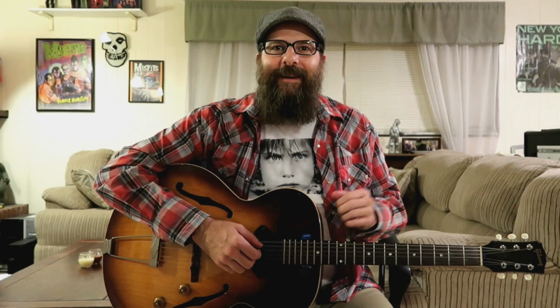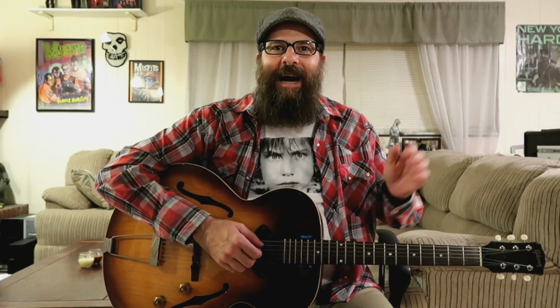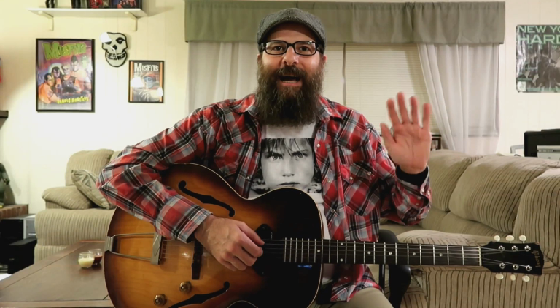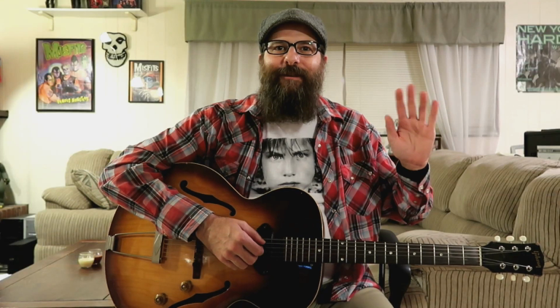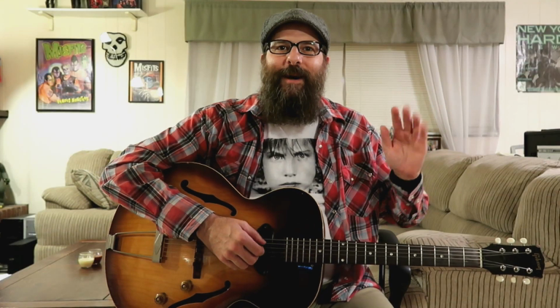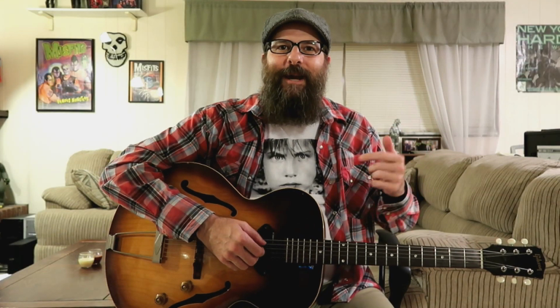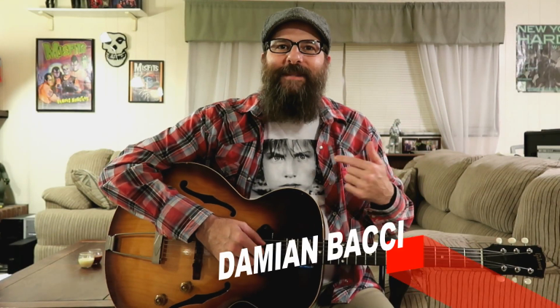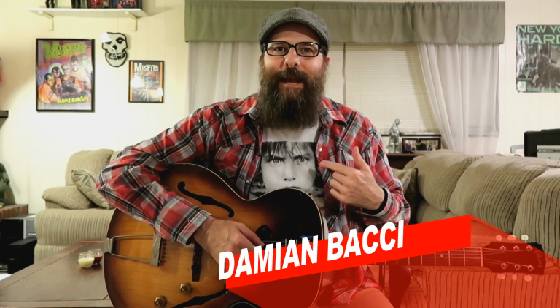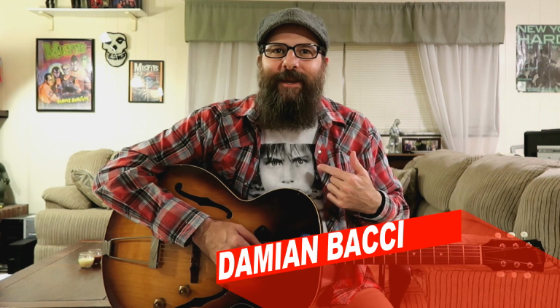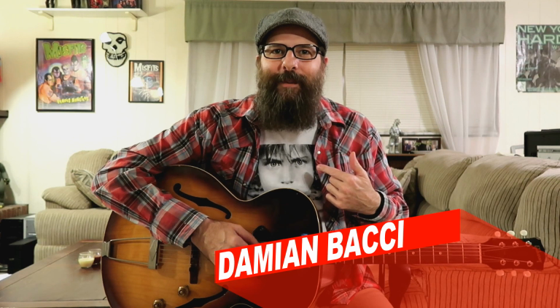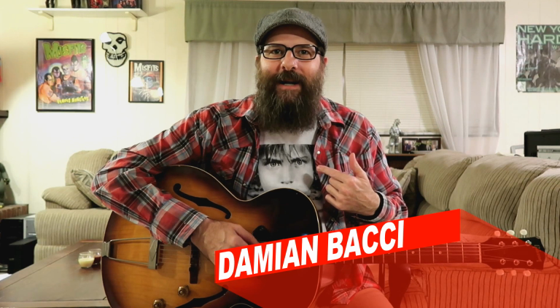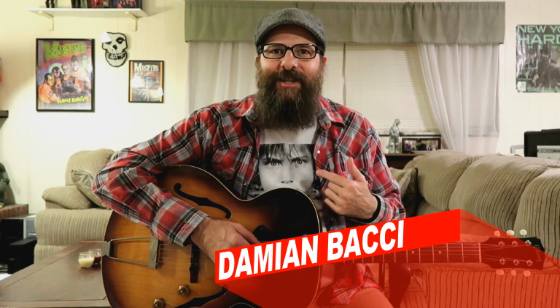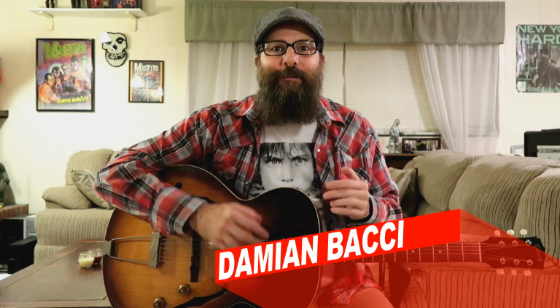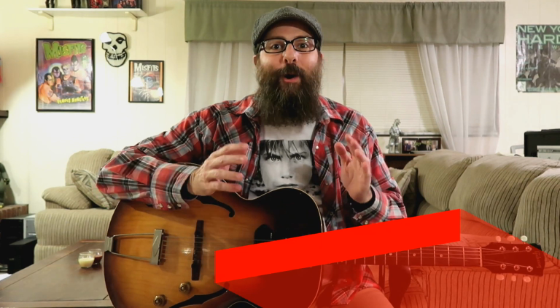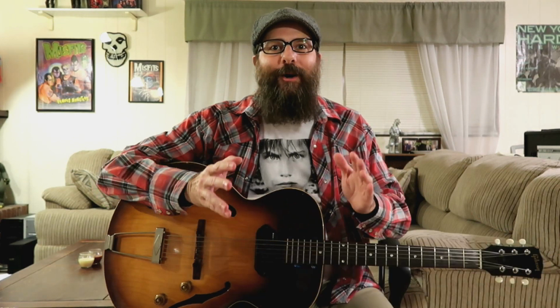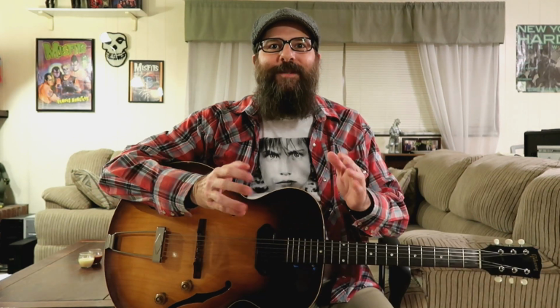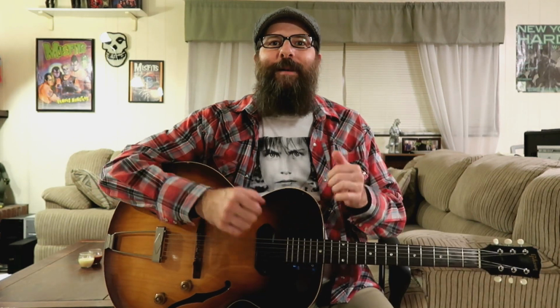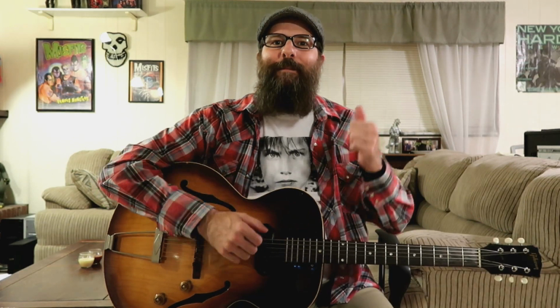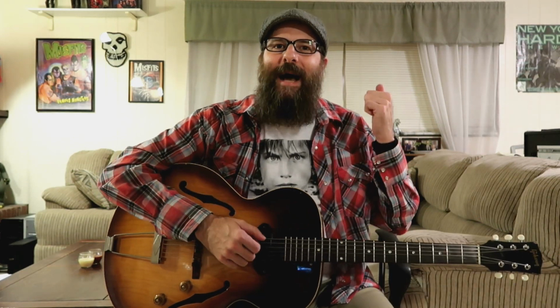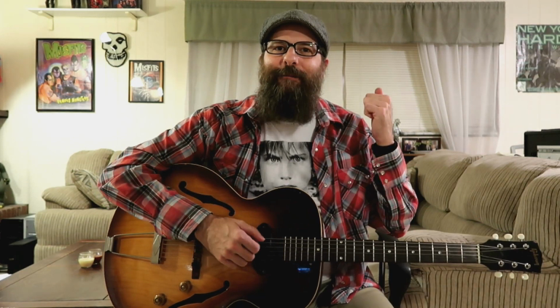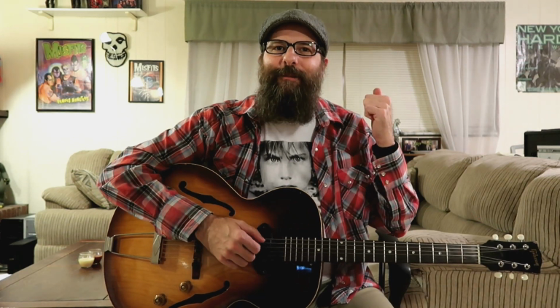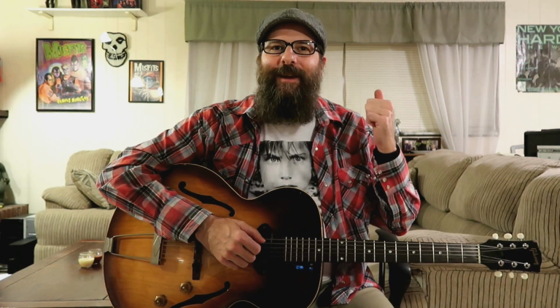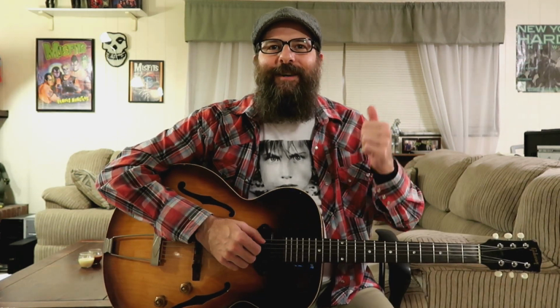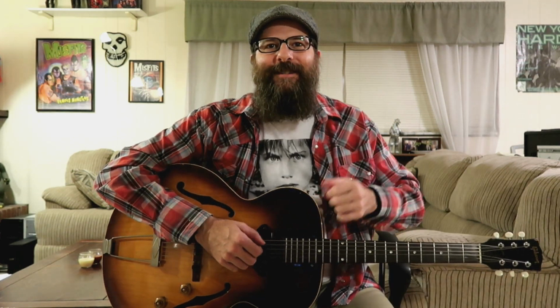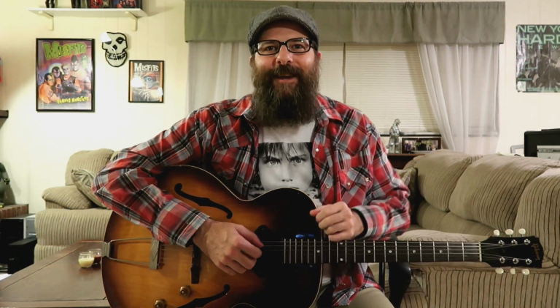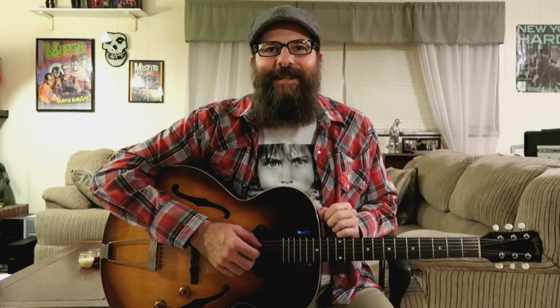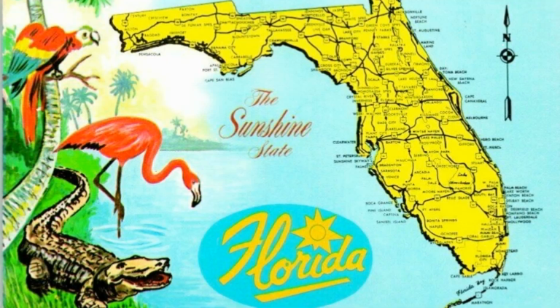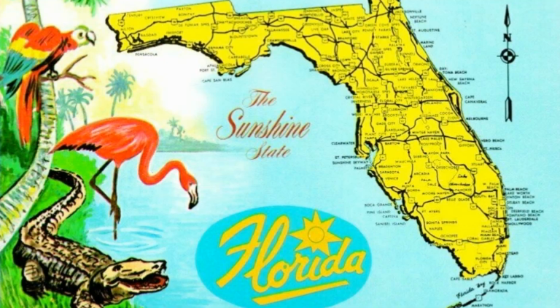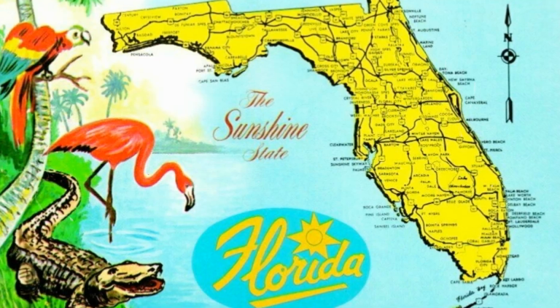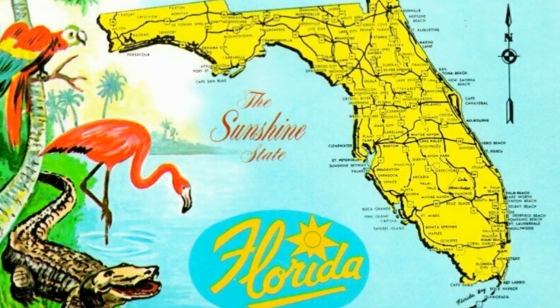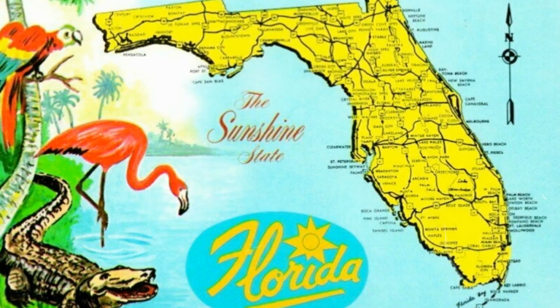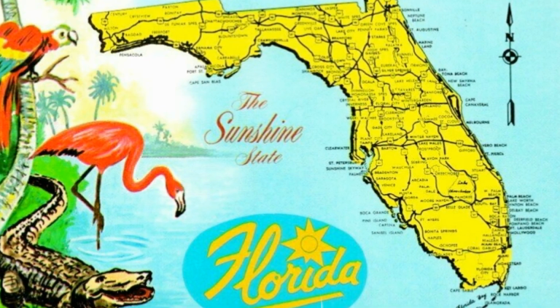Hi everybody, I'm Damian Bocce and welcome to my back room here in sunny Tampa Bay, Florida.